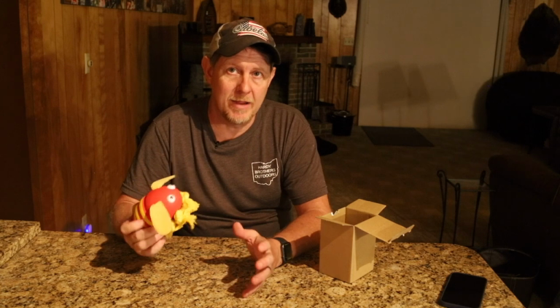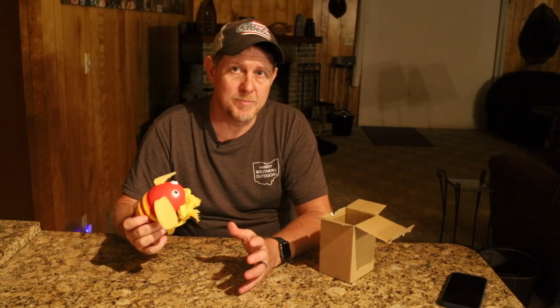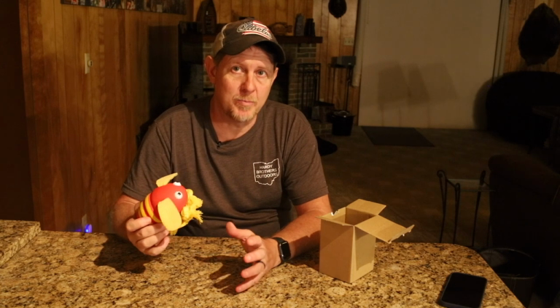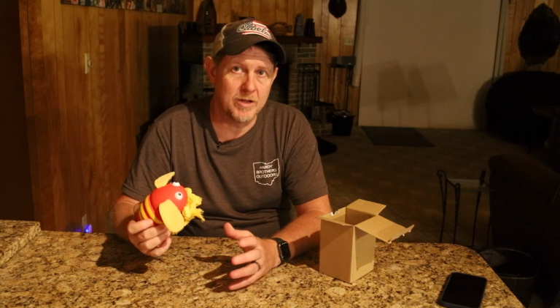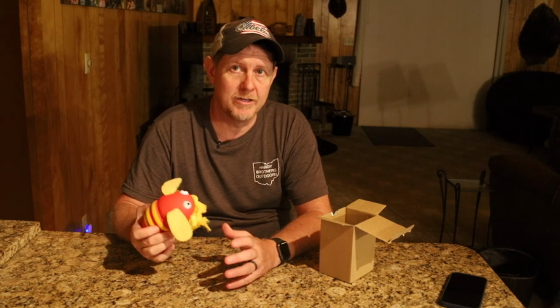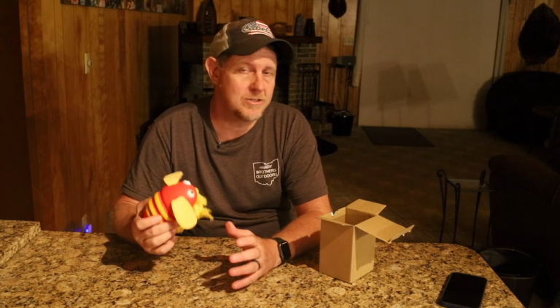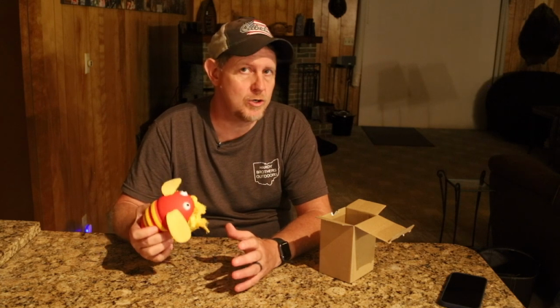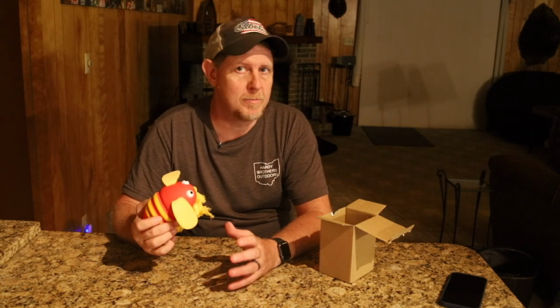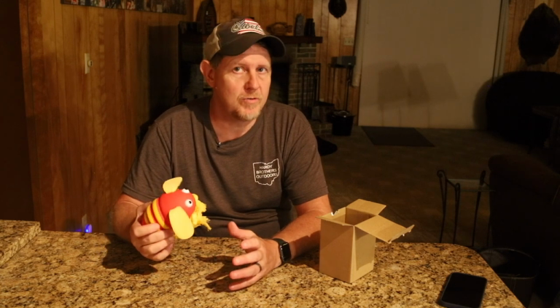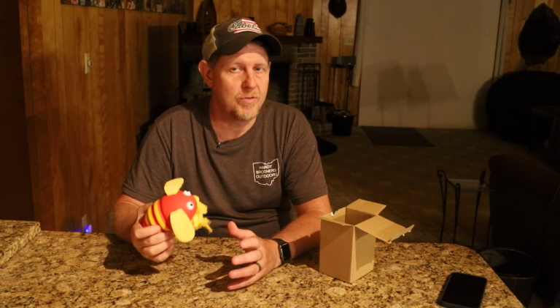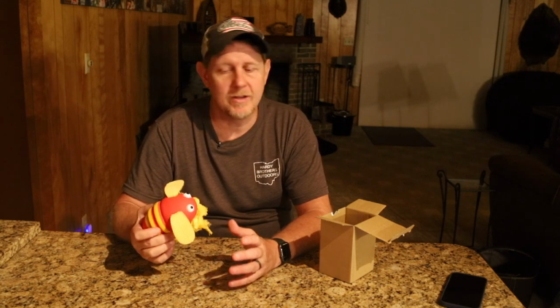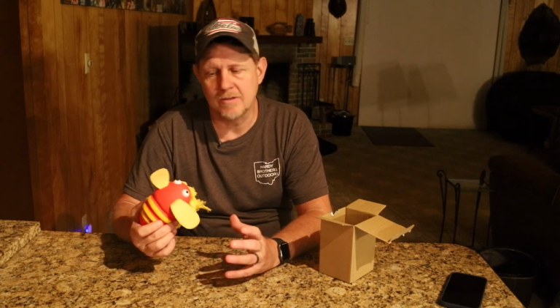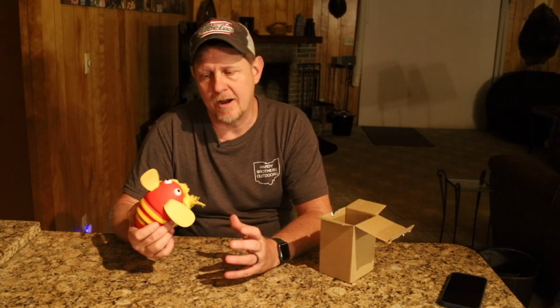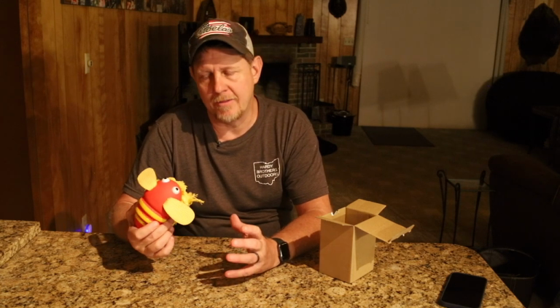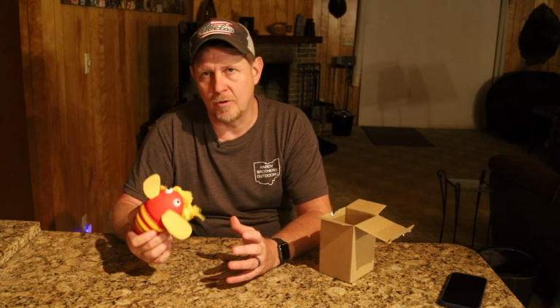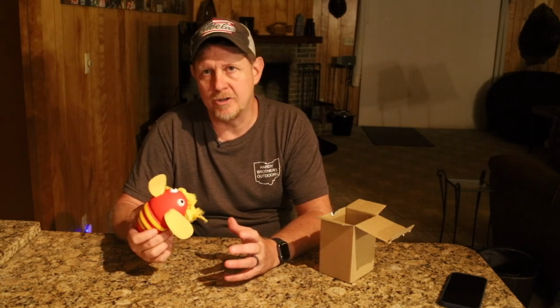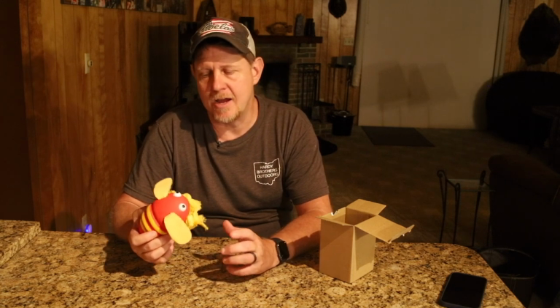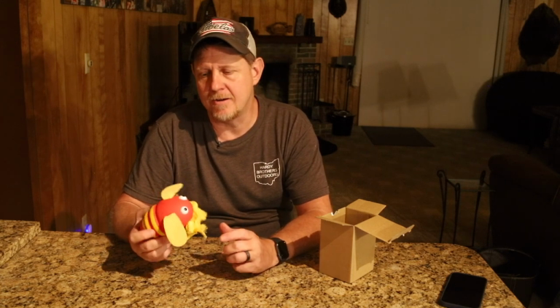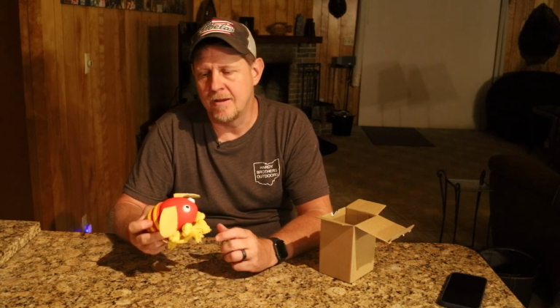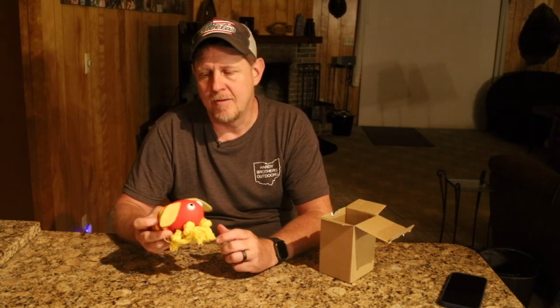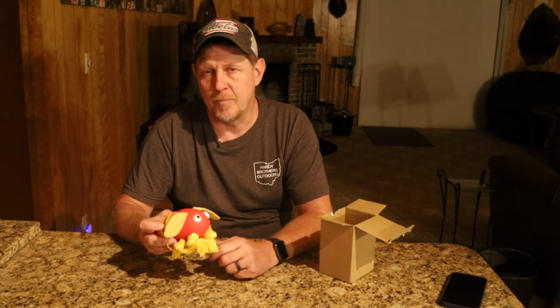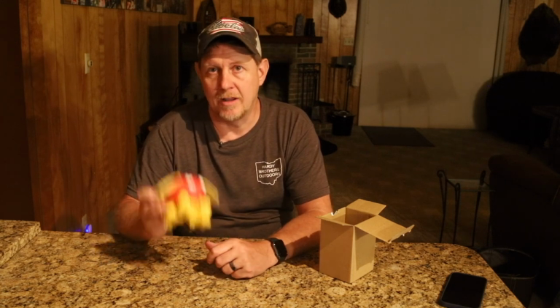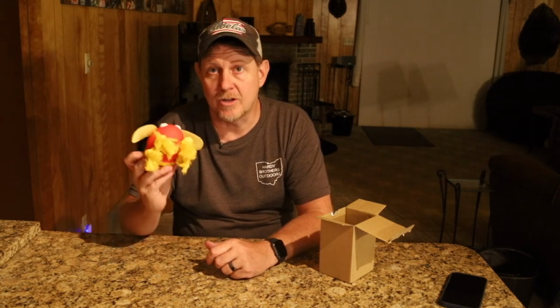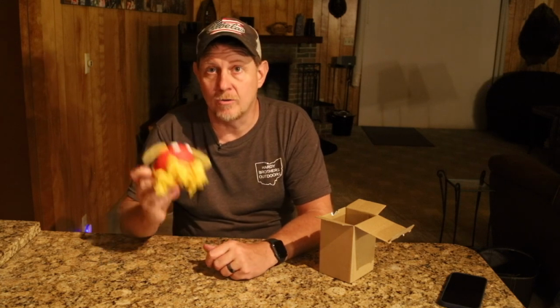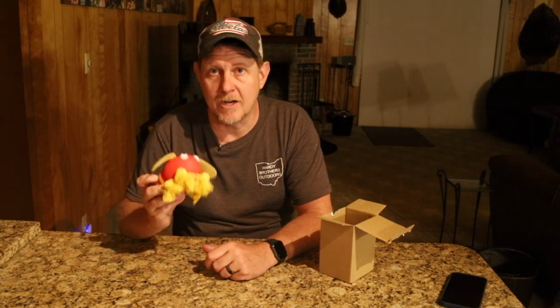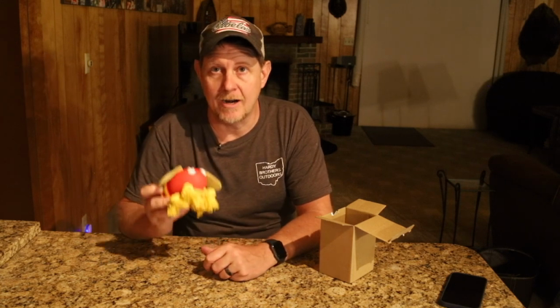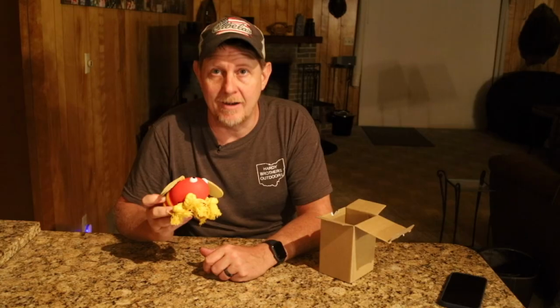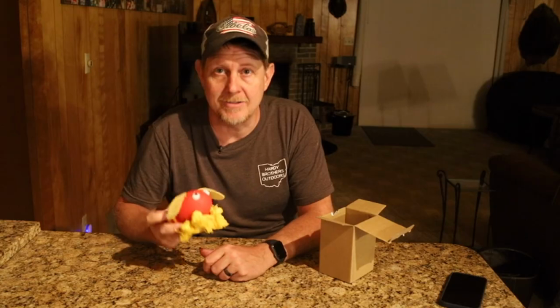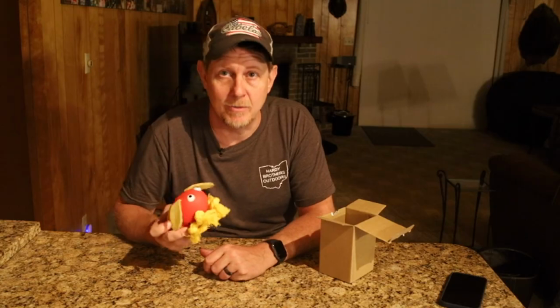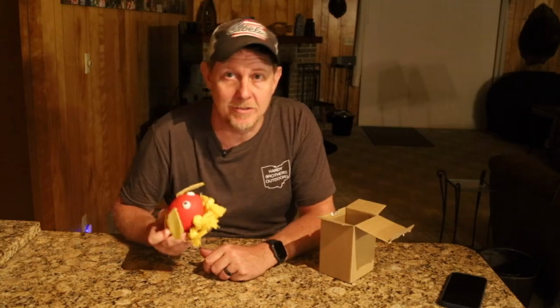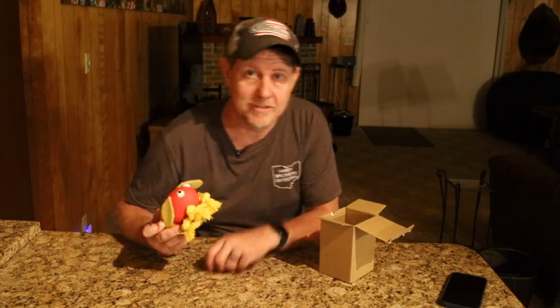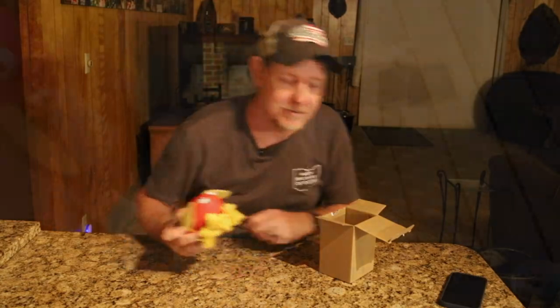Bailey's been pretty good. She's chewed up a few things that we wish she hadn't, but let's go check it out right now and see what she thinks.